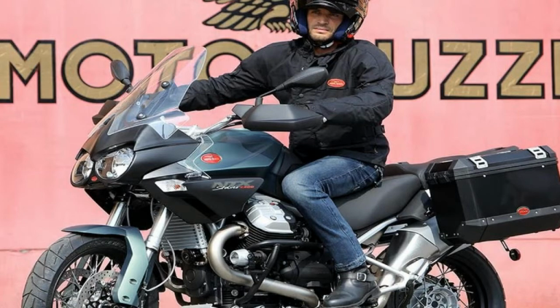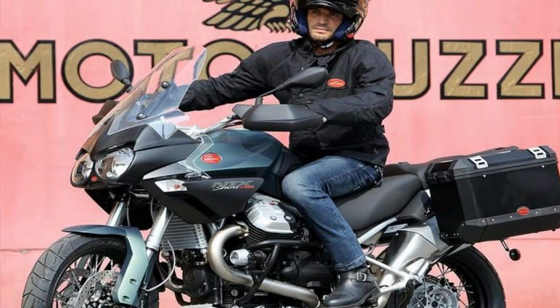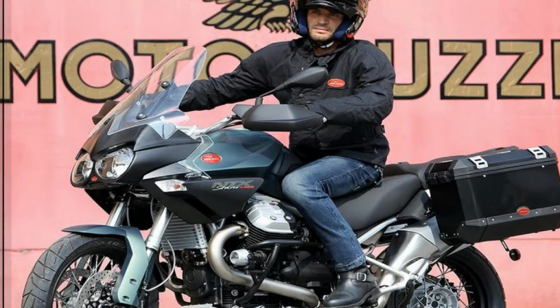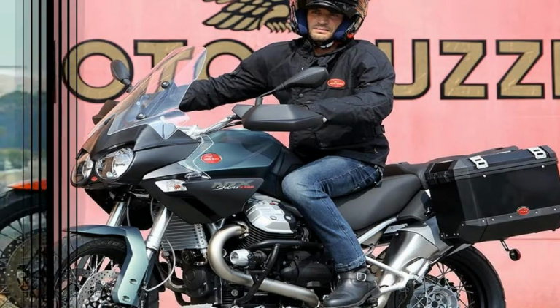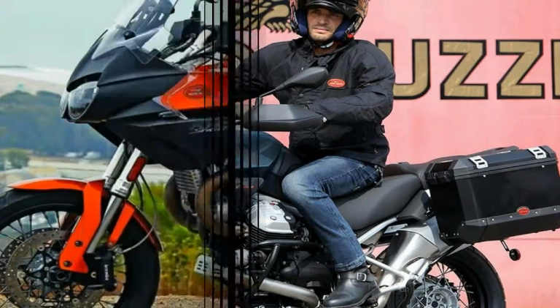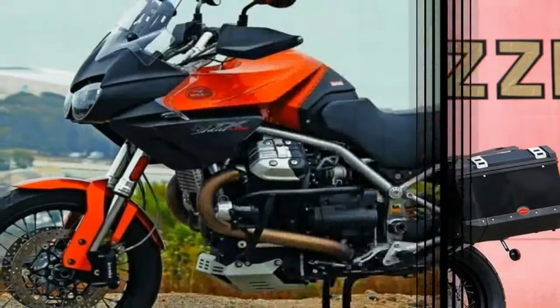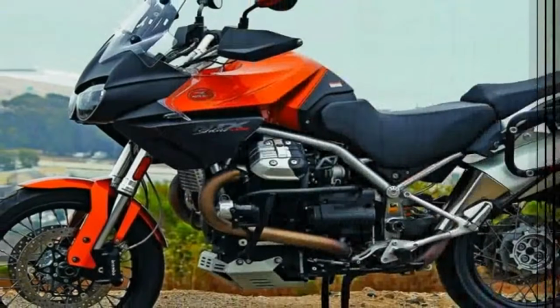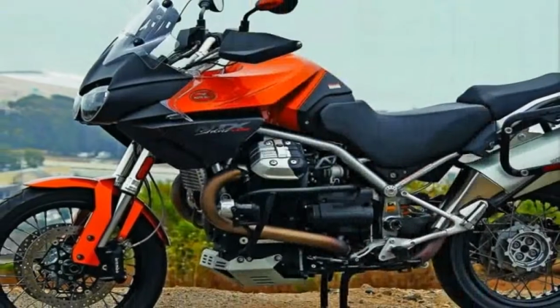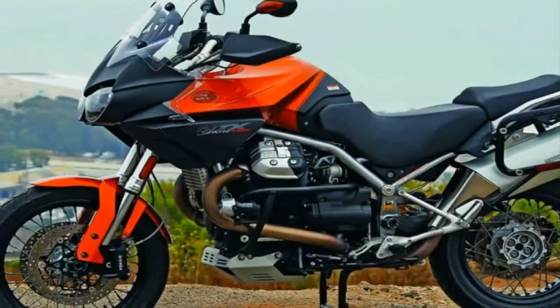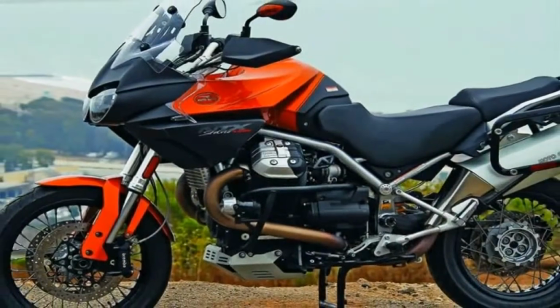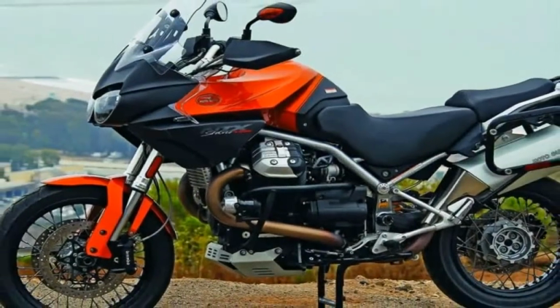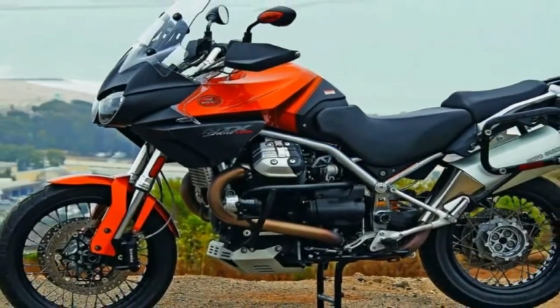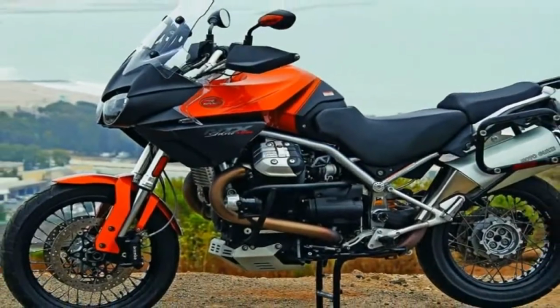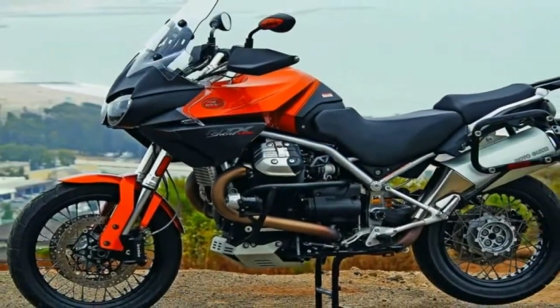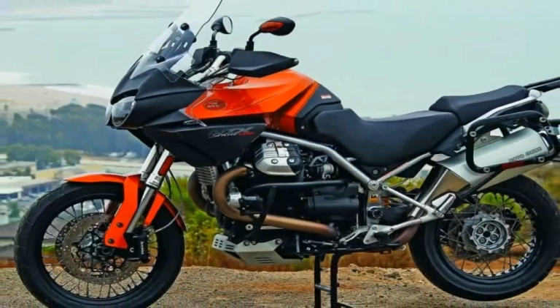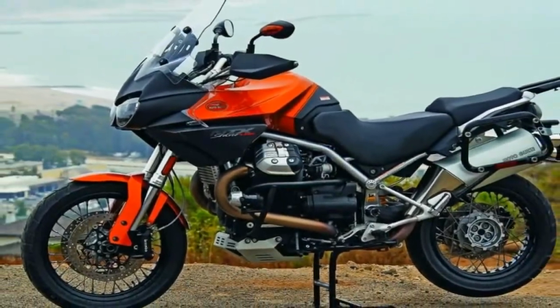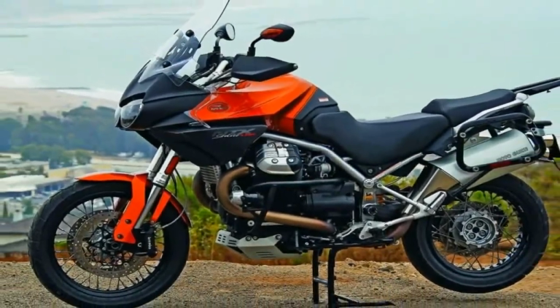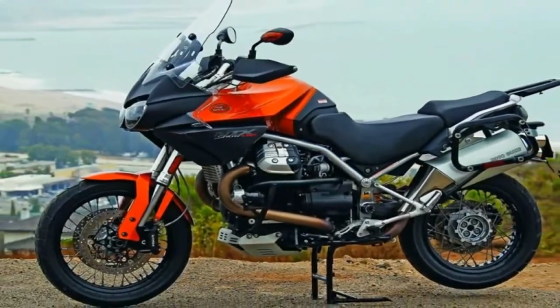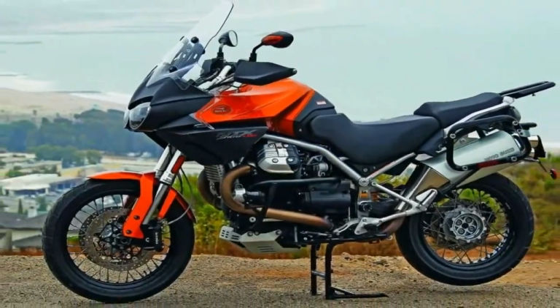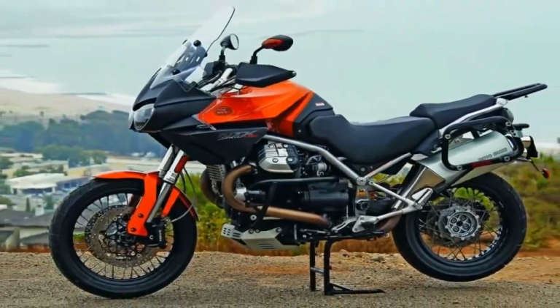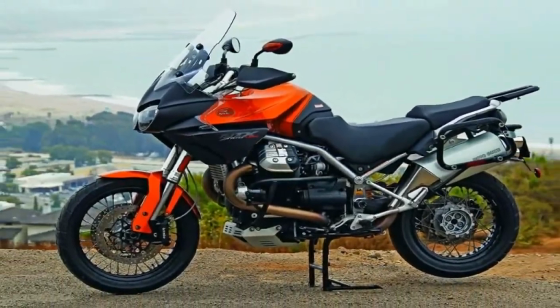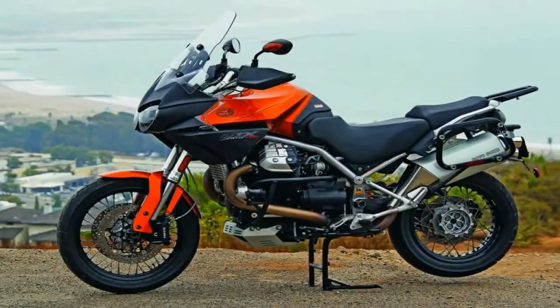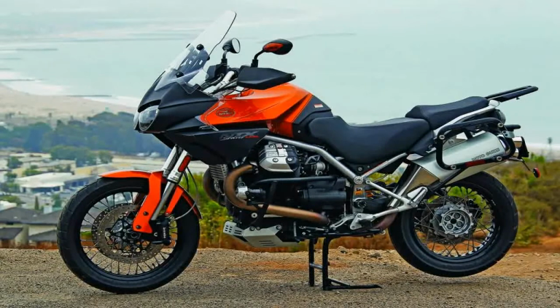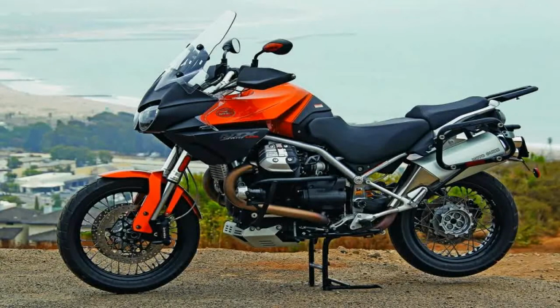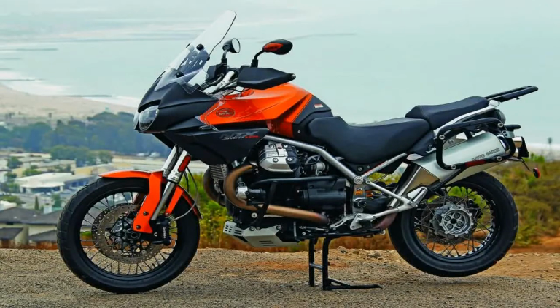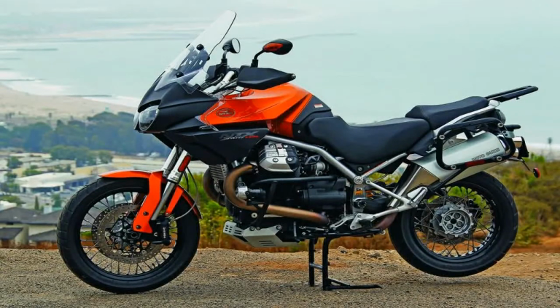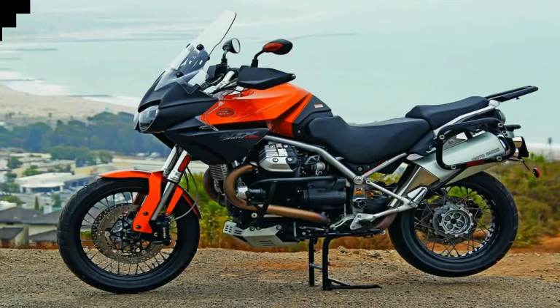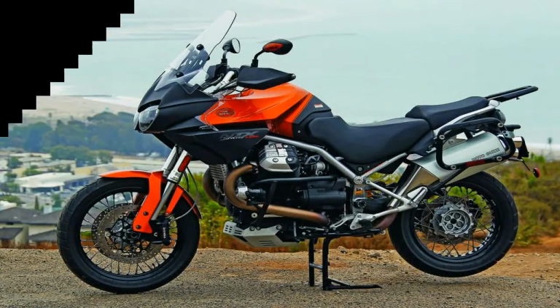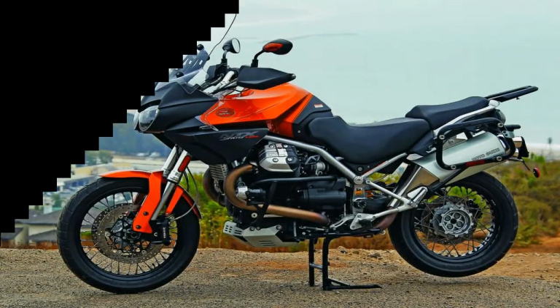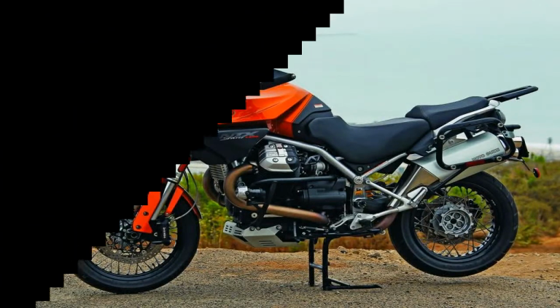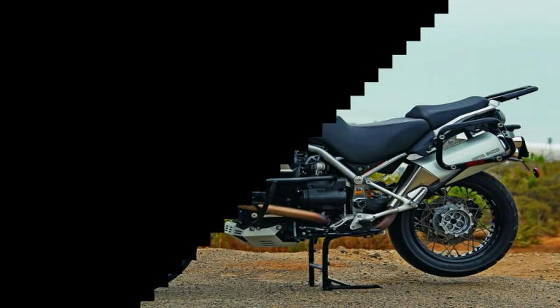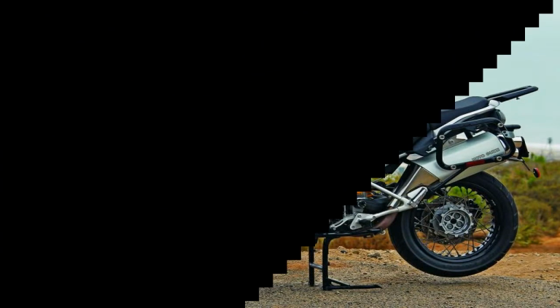Inverted front forks buoy the front end, and the front fender comes with molded-in splash guards to protect the swept area.